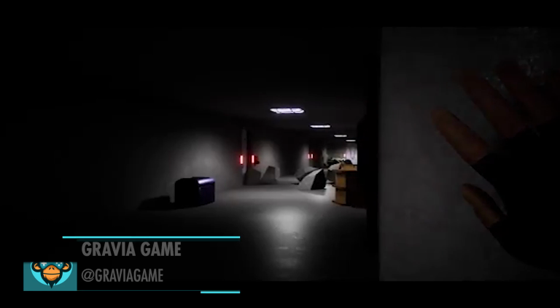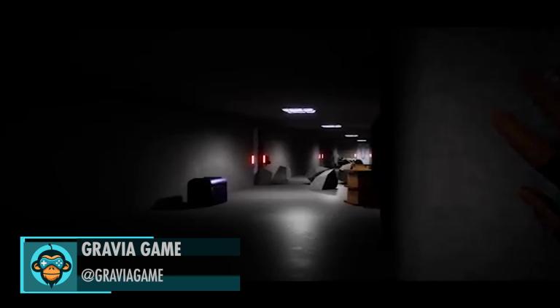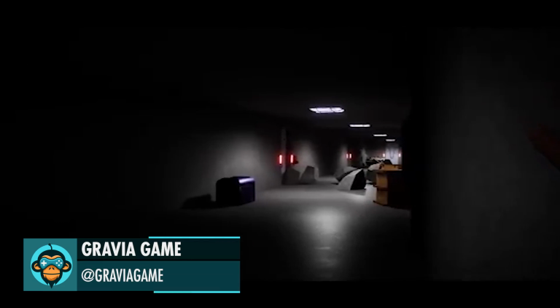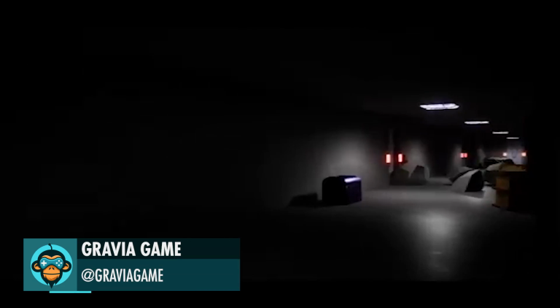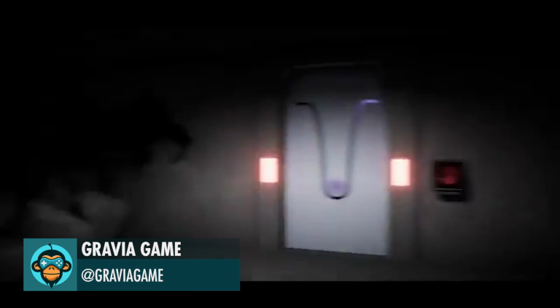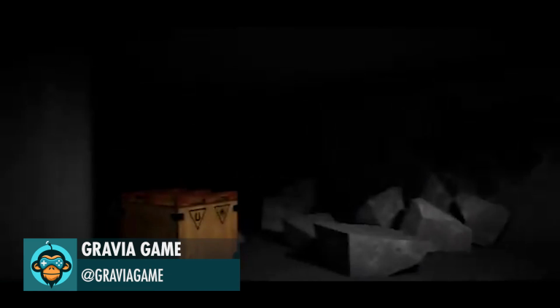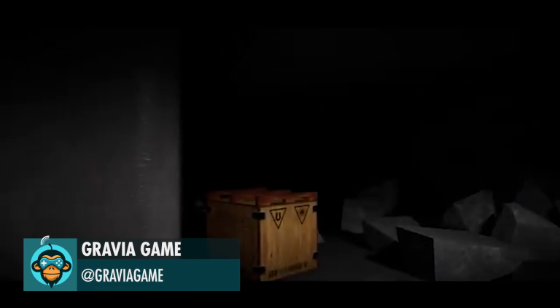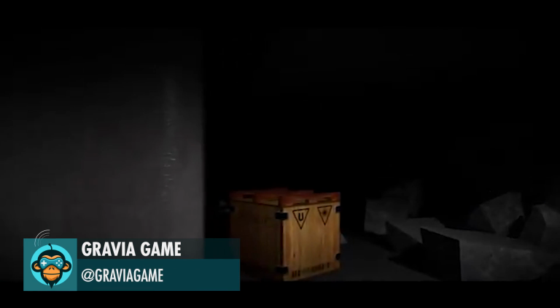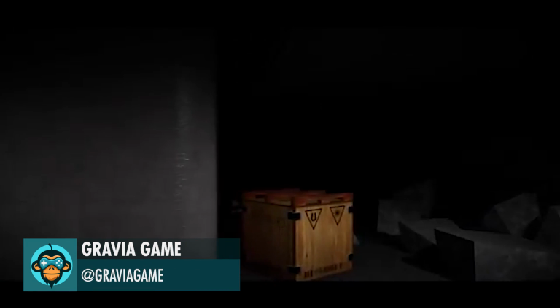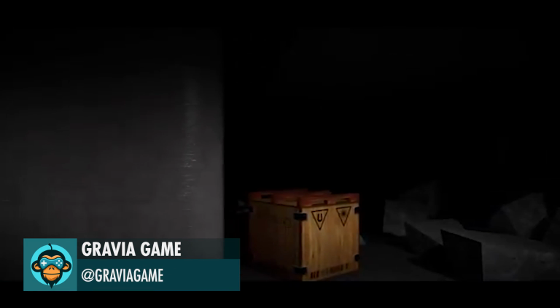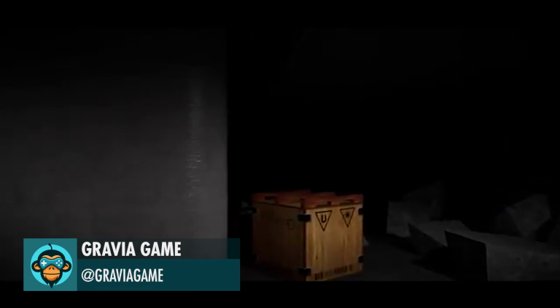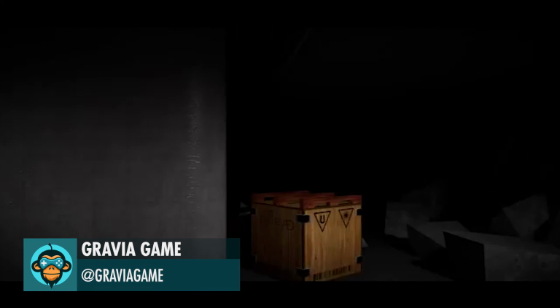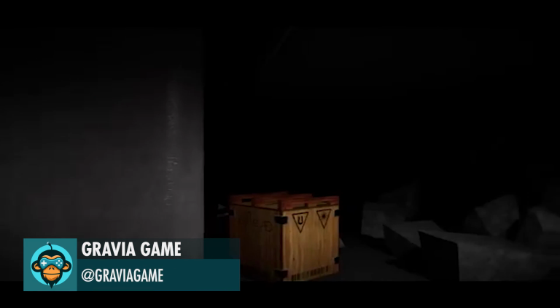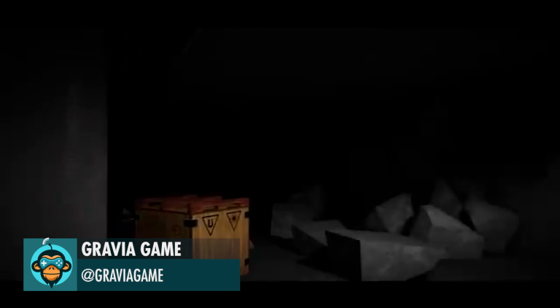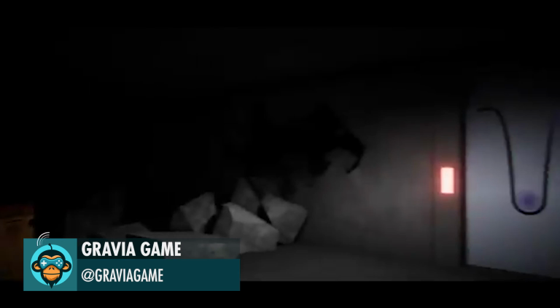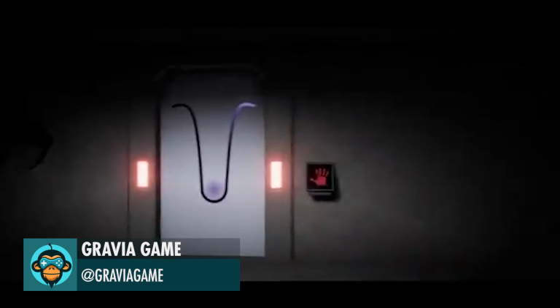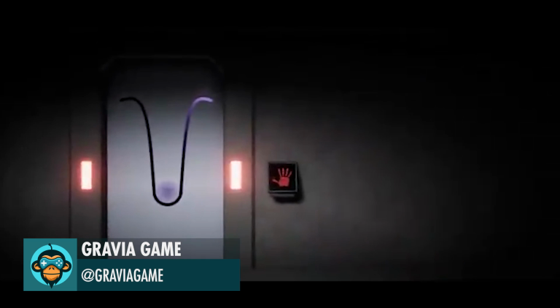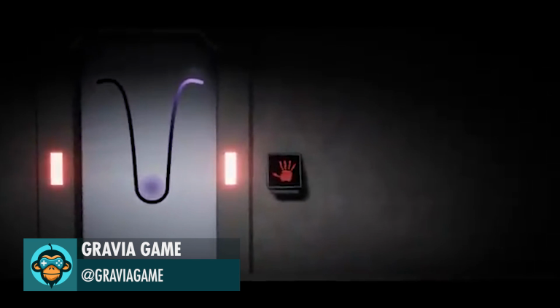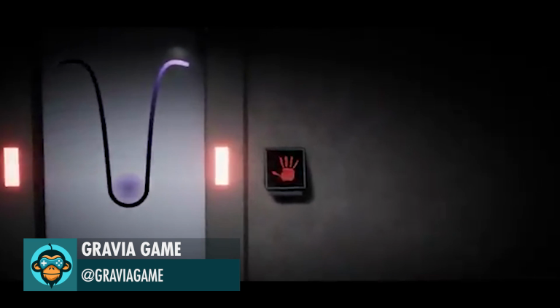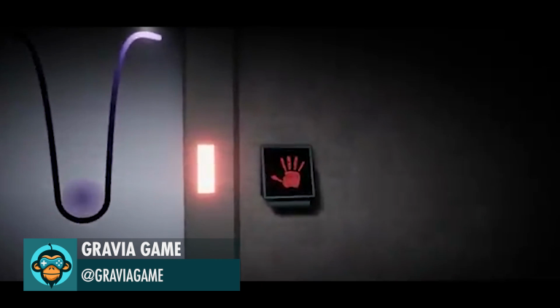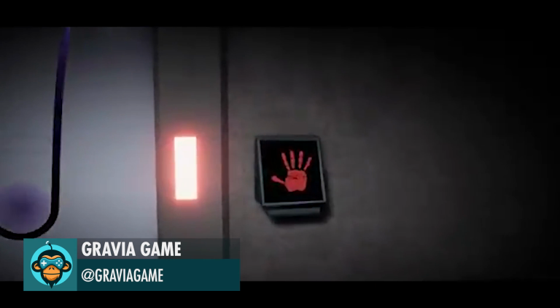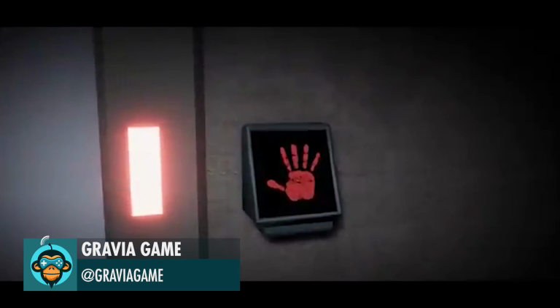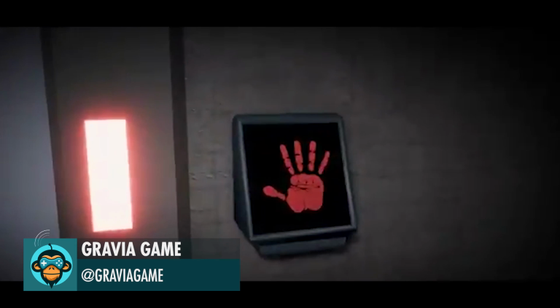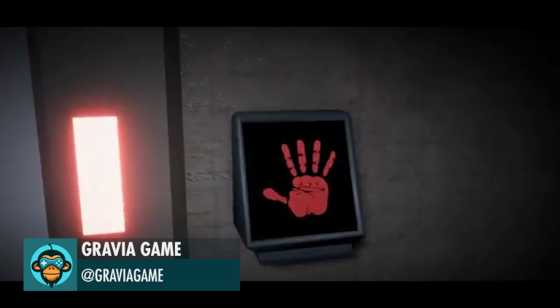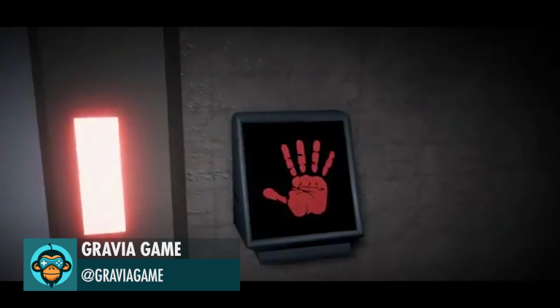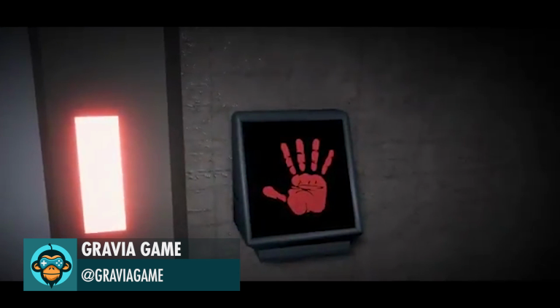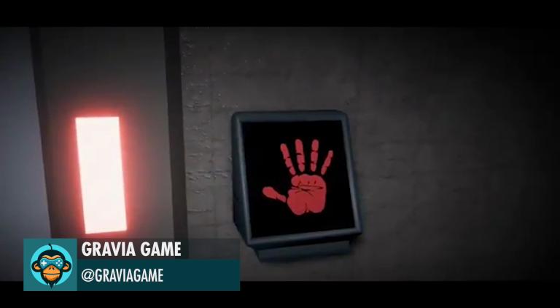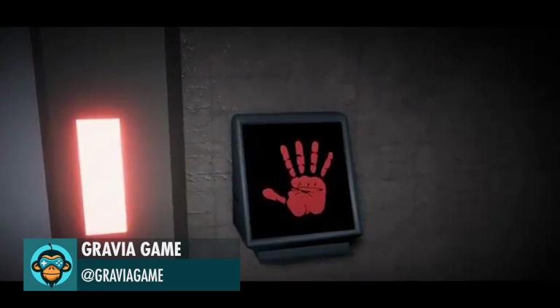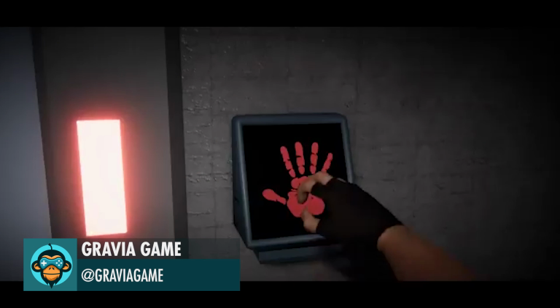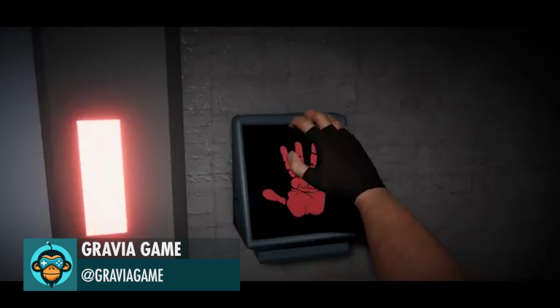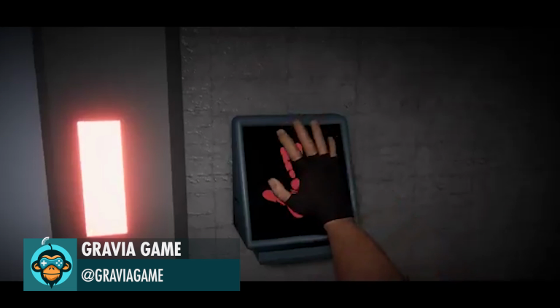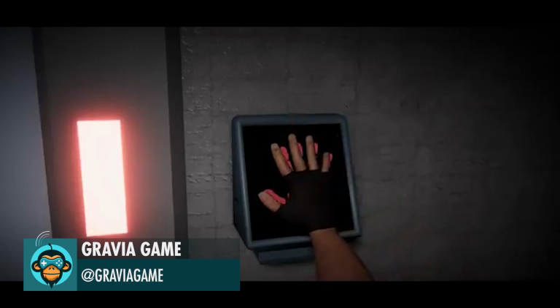Gravia Game made their first in-engine cutscene, warning us to stay away from the rifts.